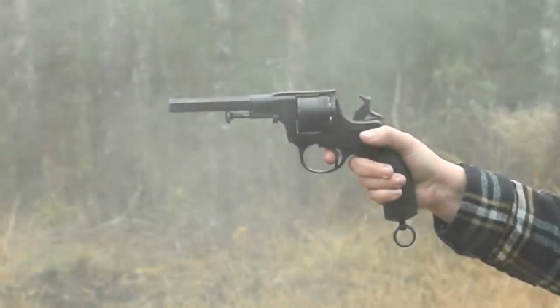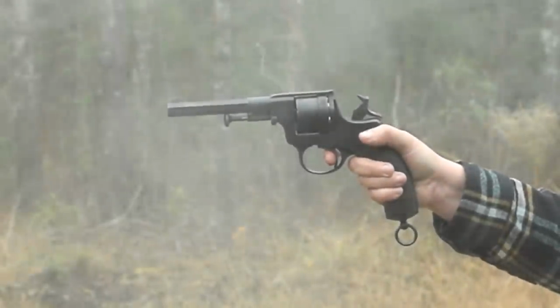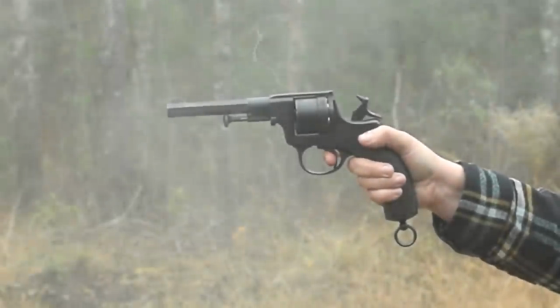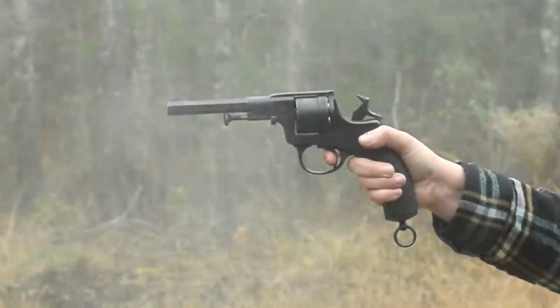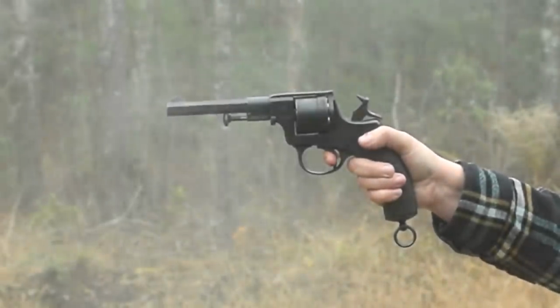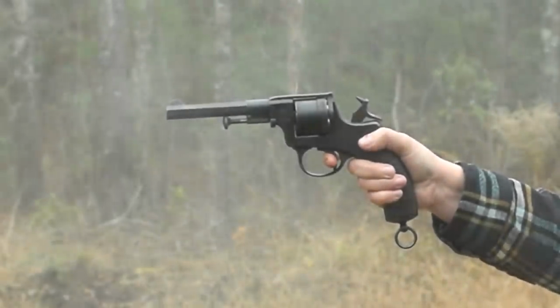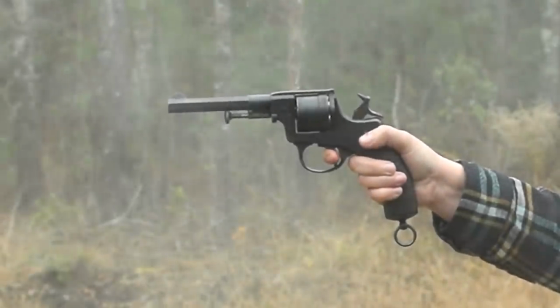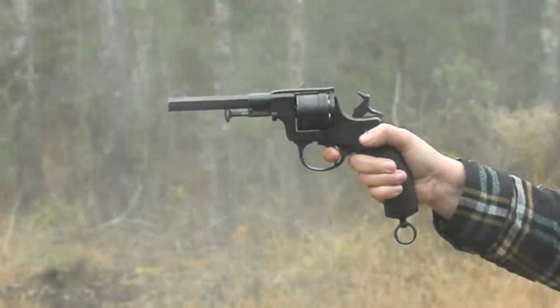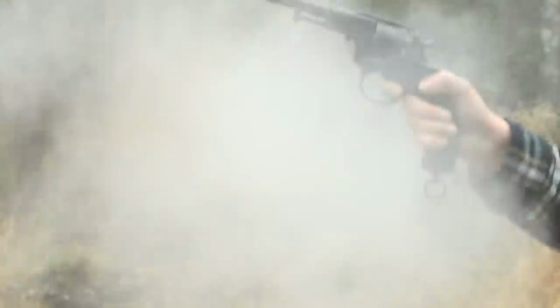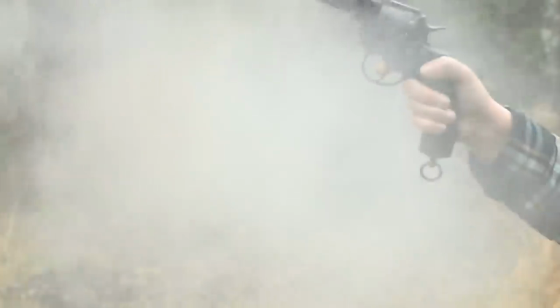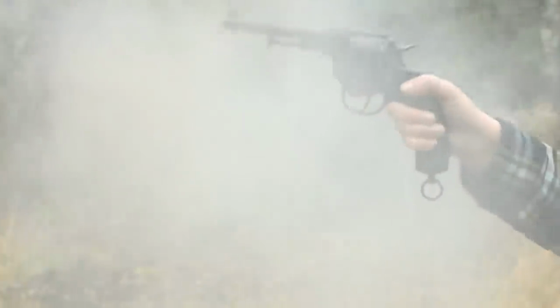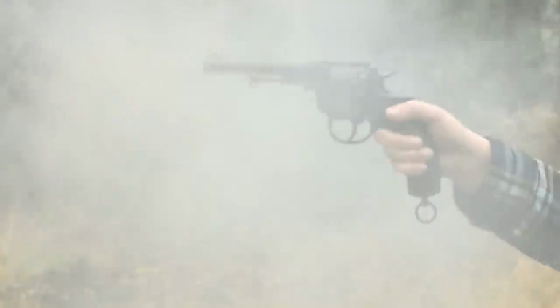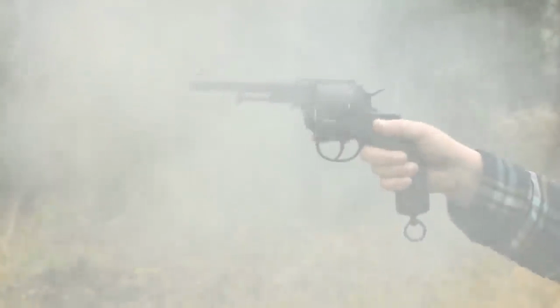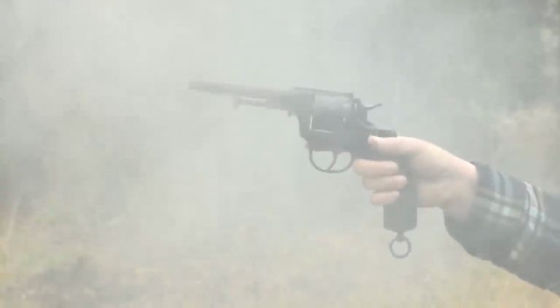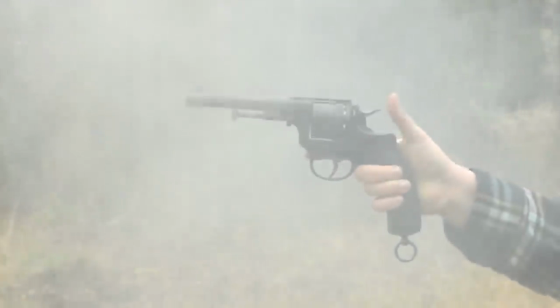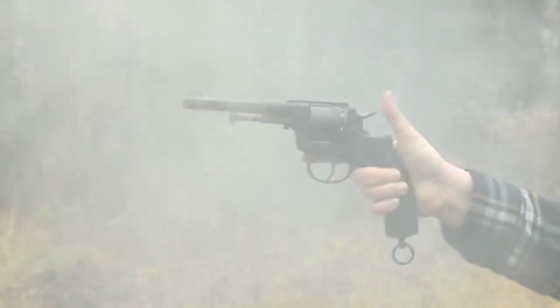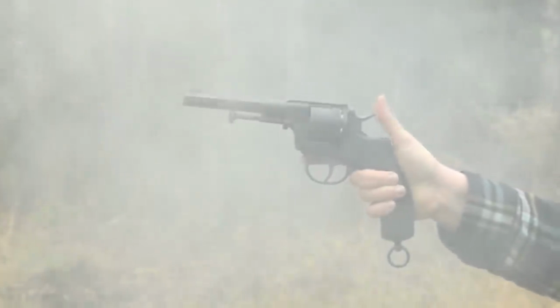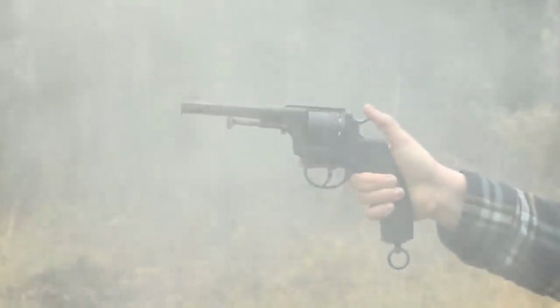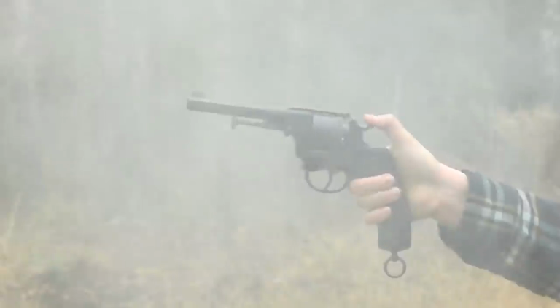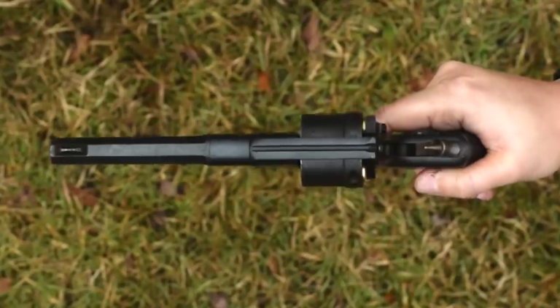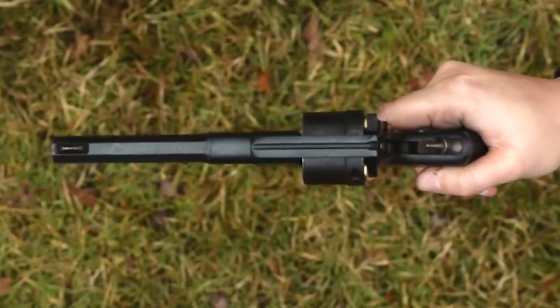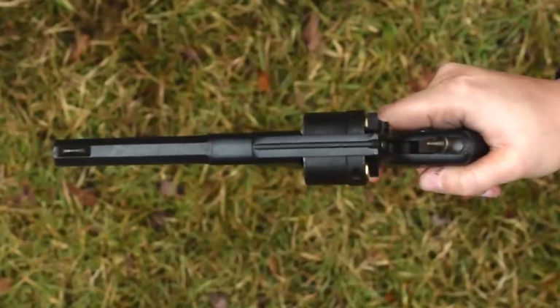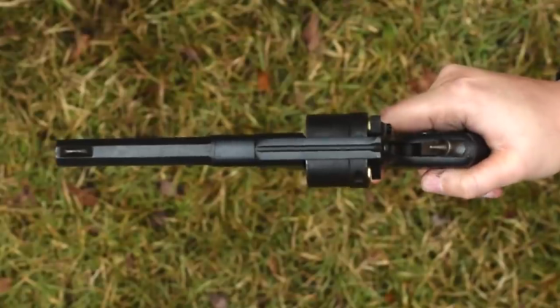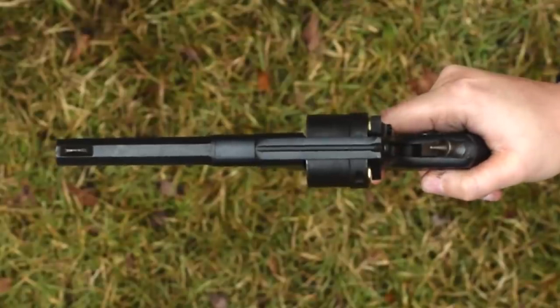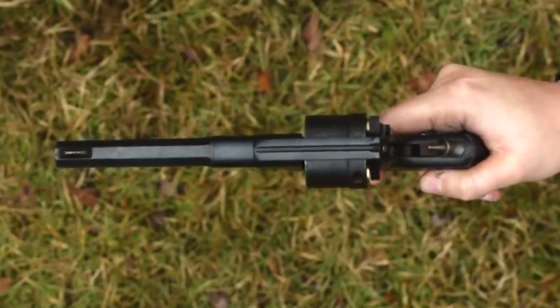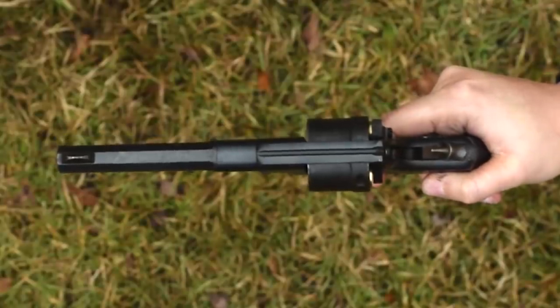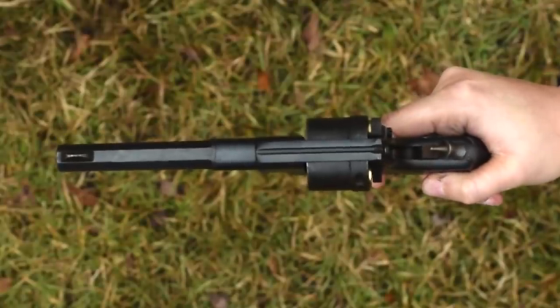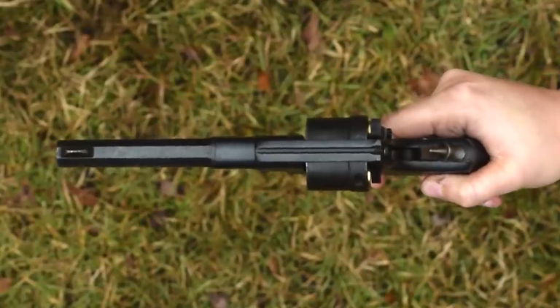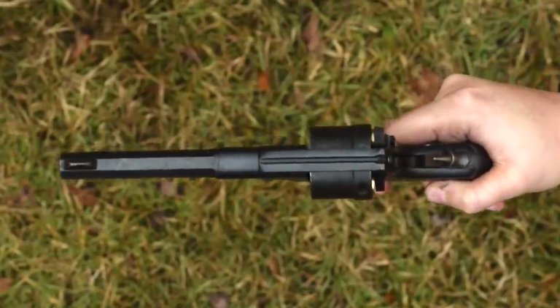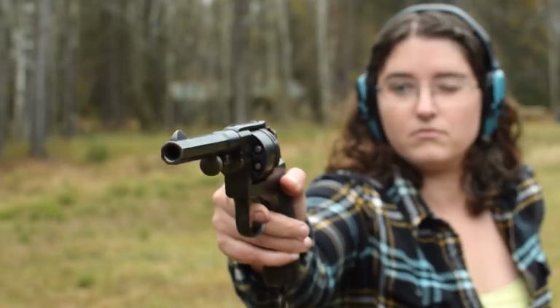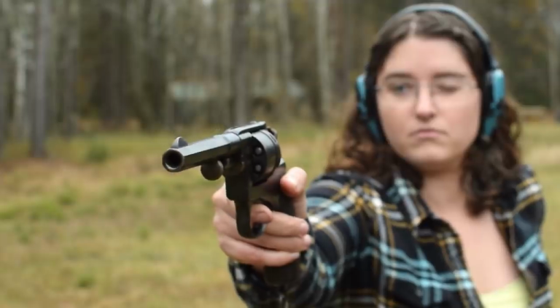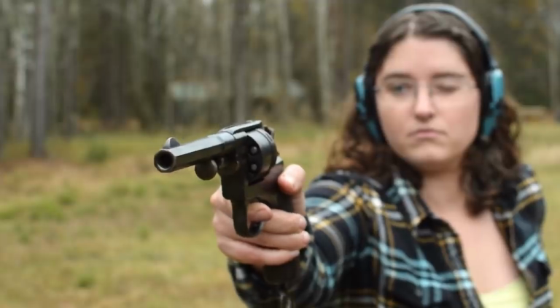Both the hammer and trigger are heavy, but smooth. Sights are okay, with a raised V-notched rear and half-moon front.